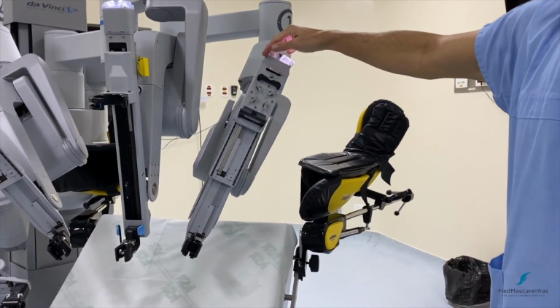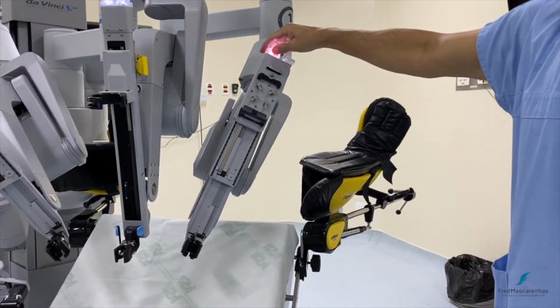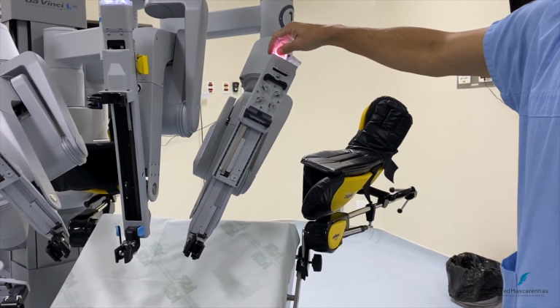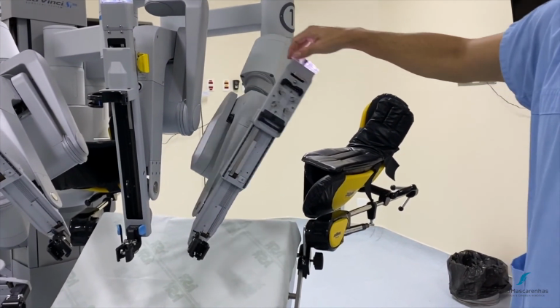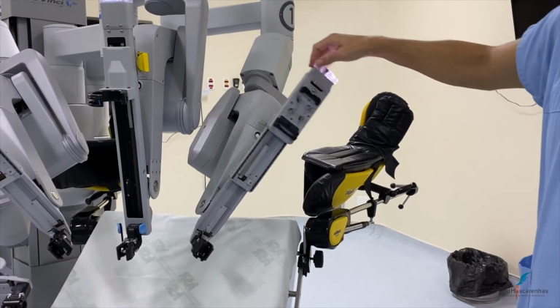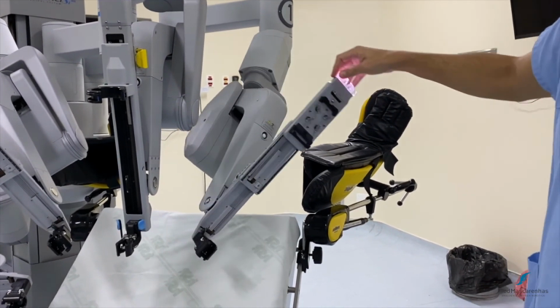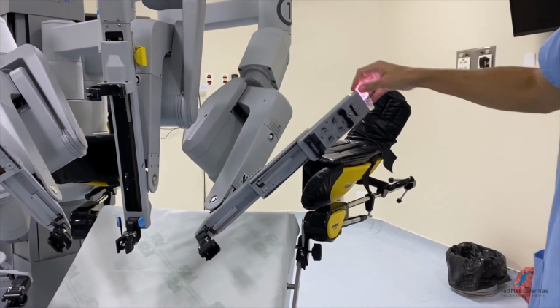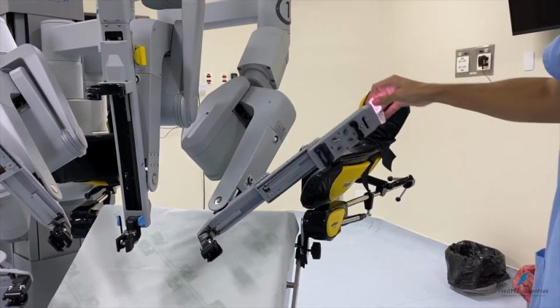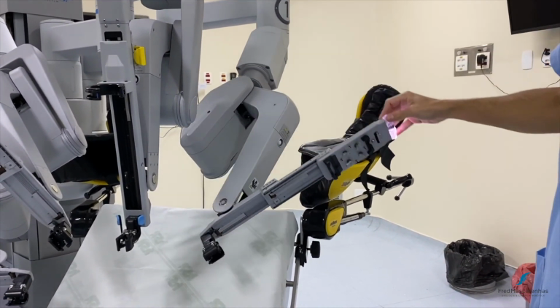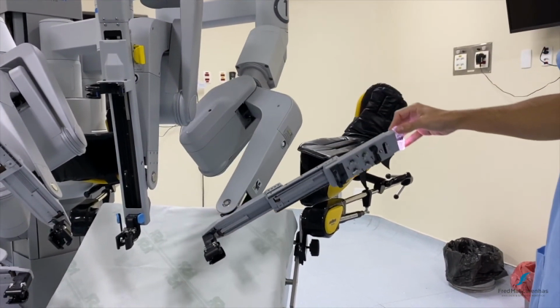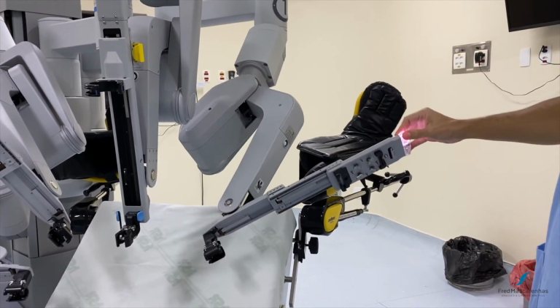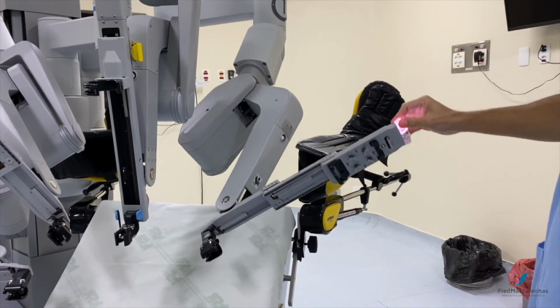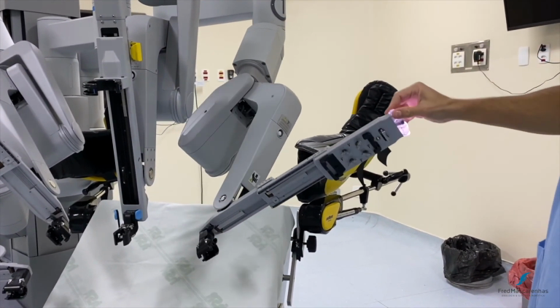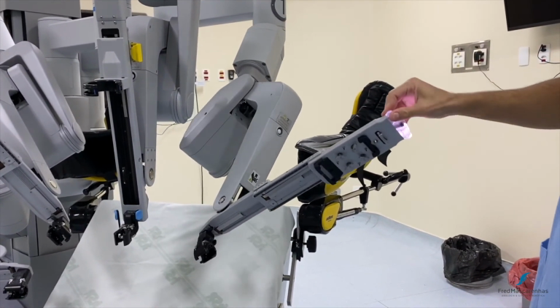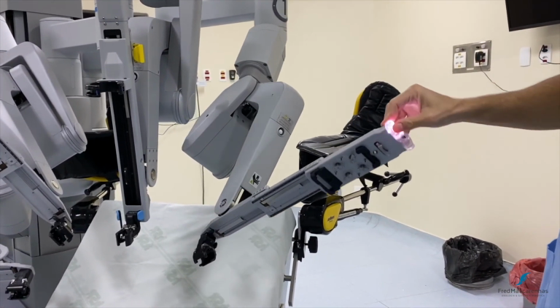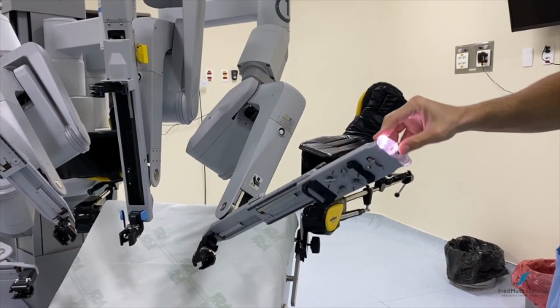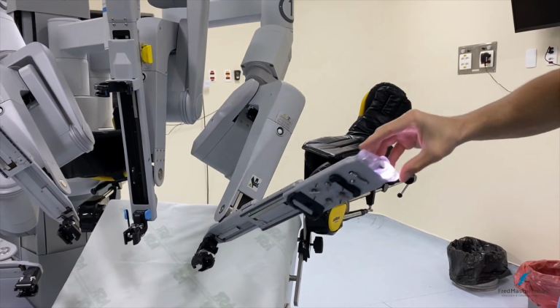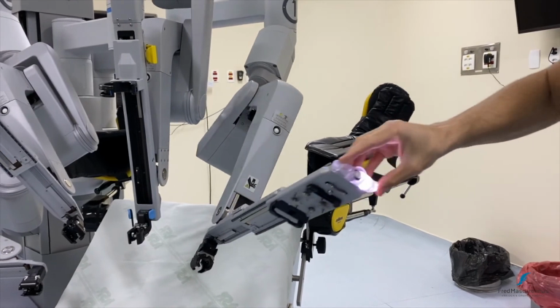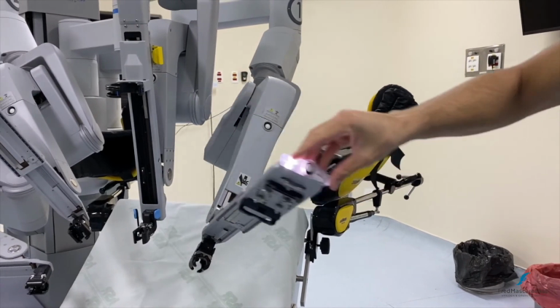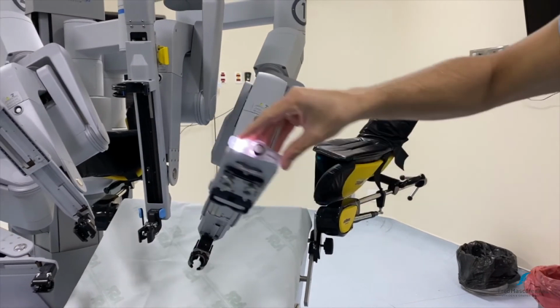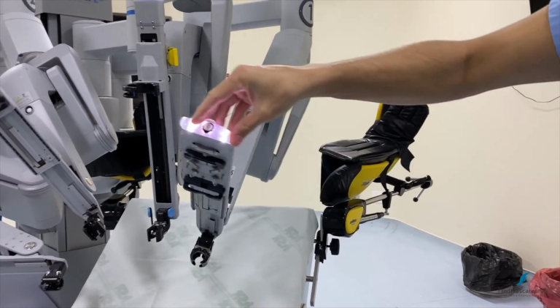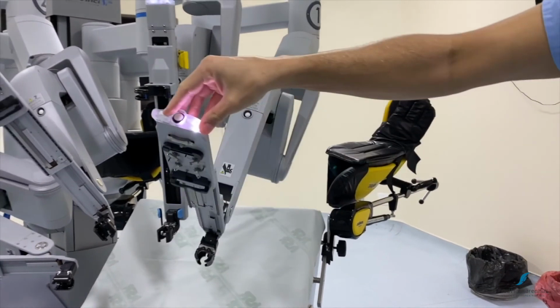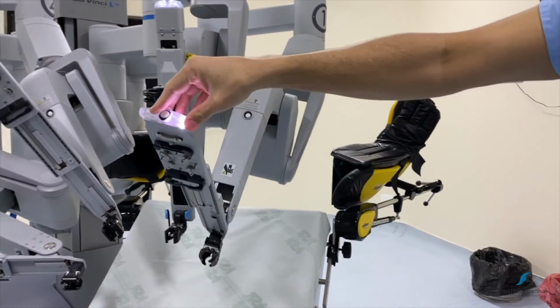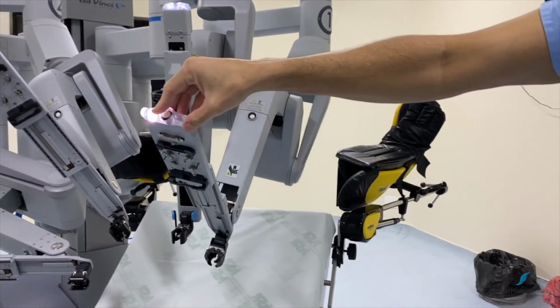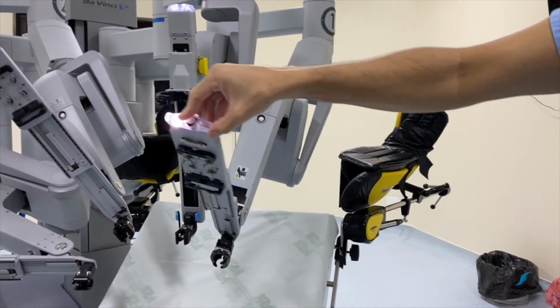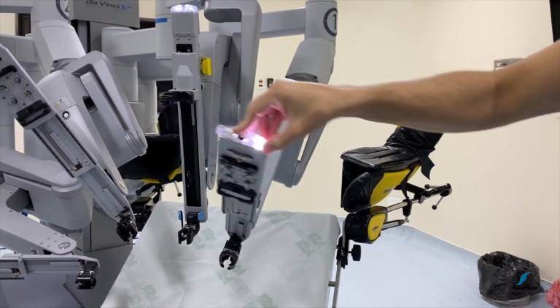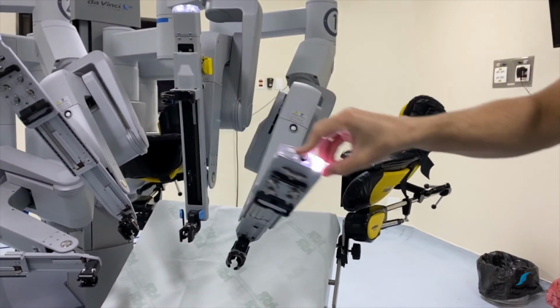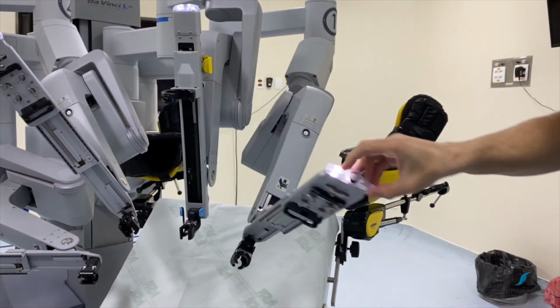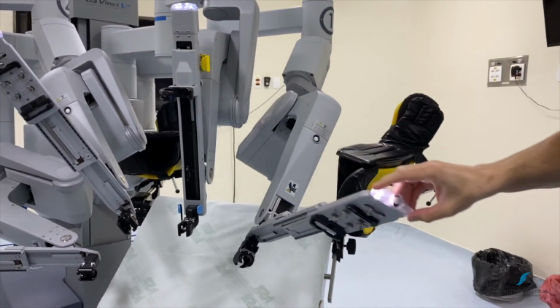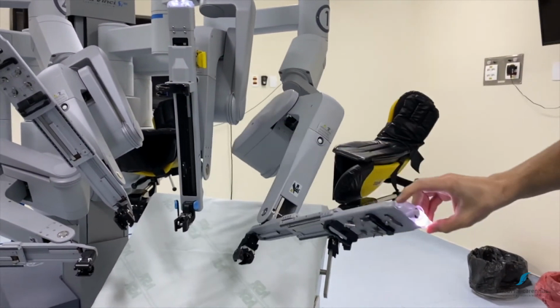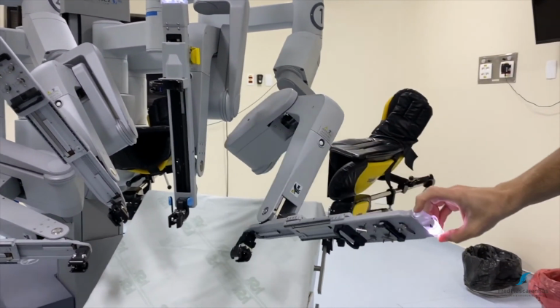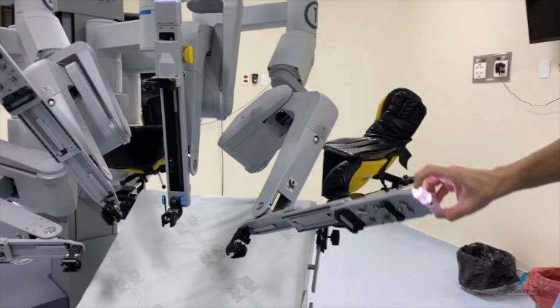Doing so, there are no limitations to performing the operation with the same degree of movement freedom.